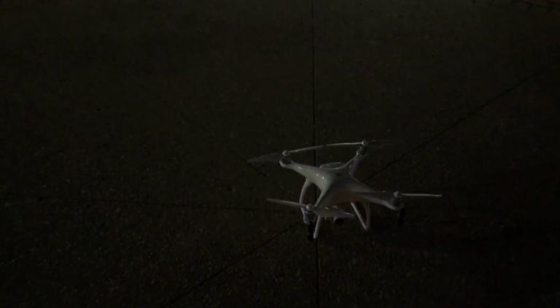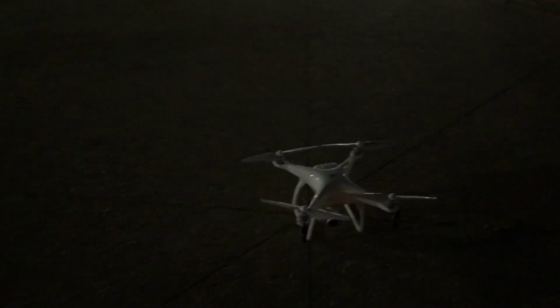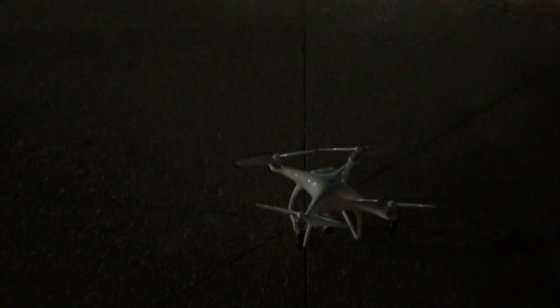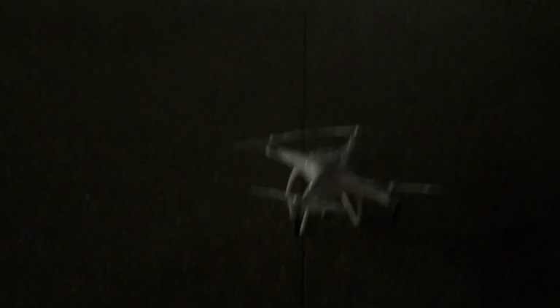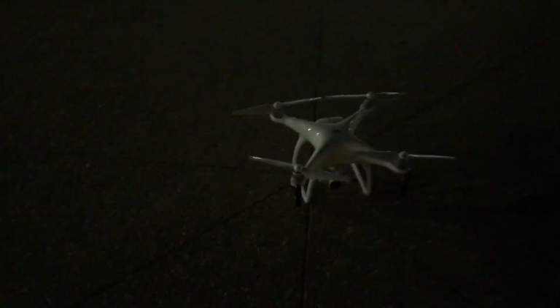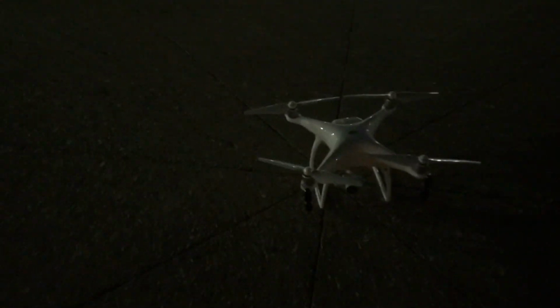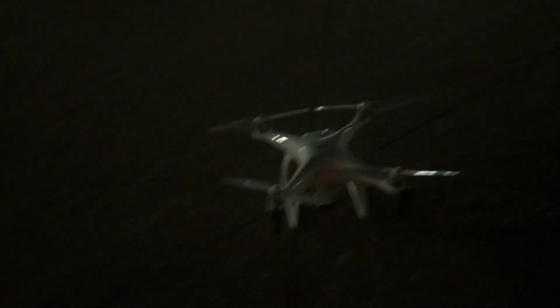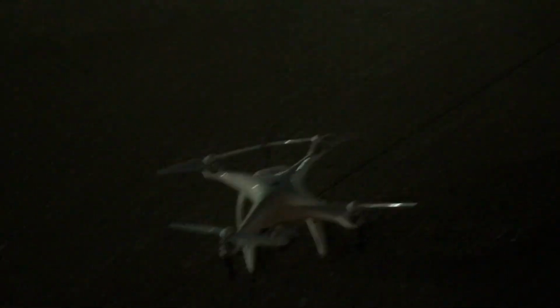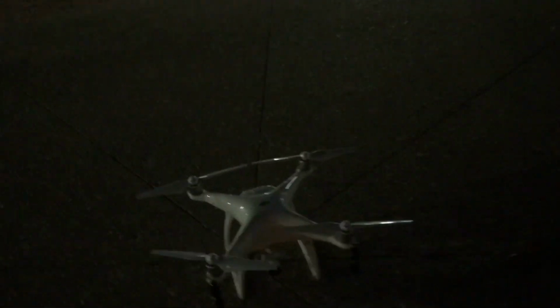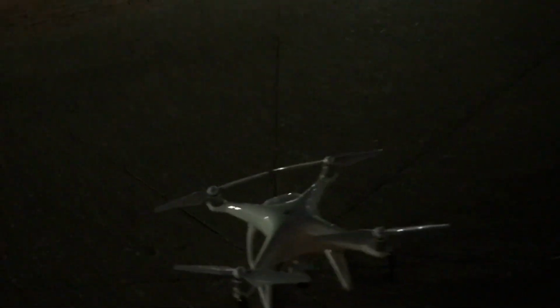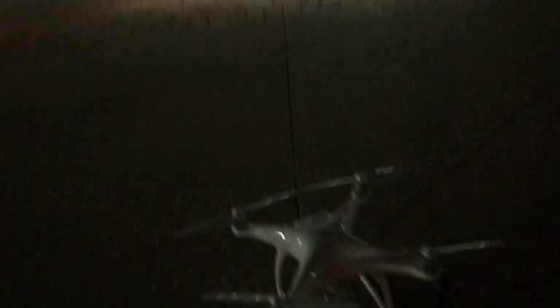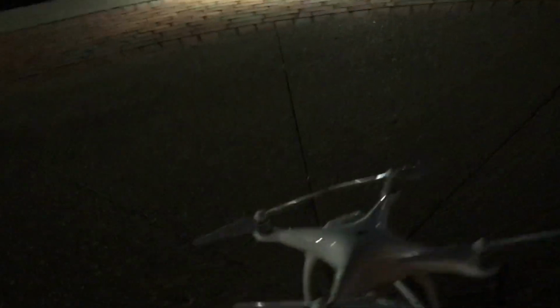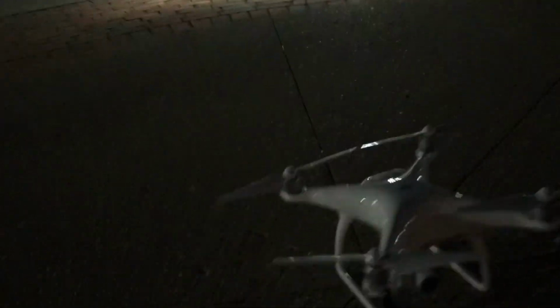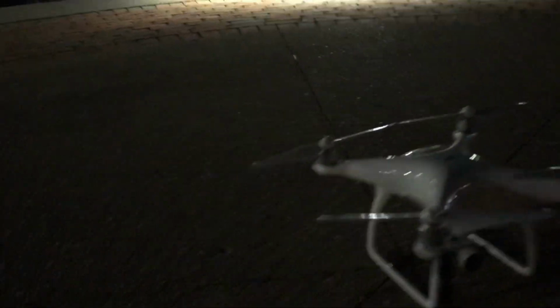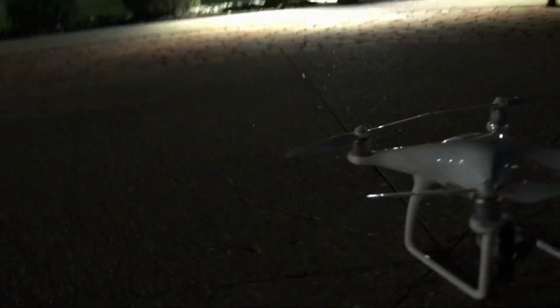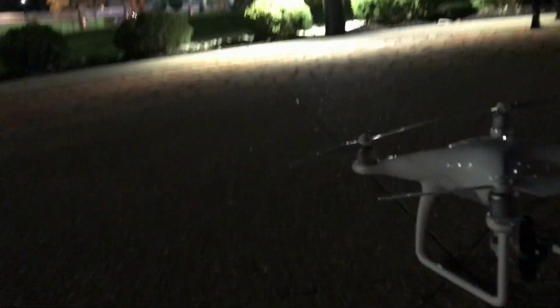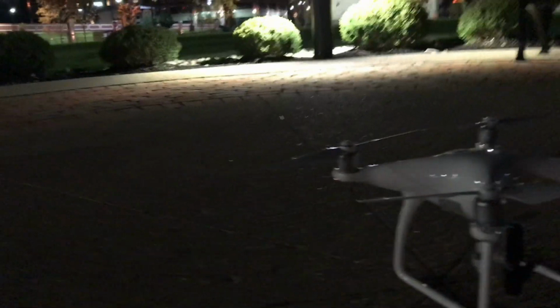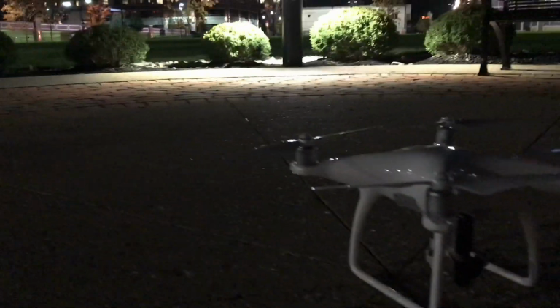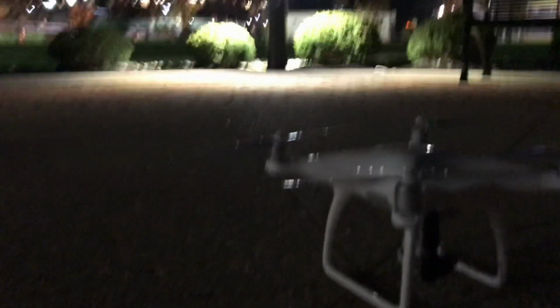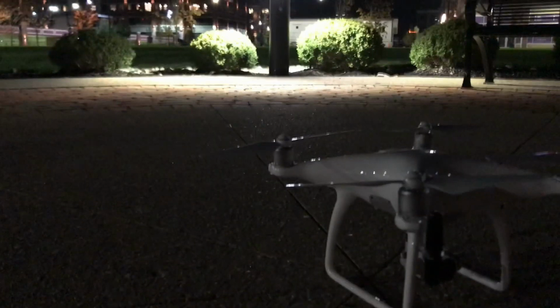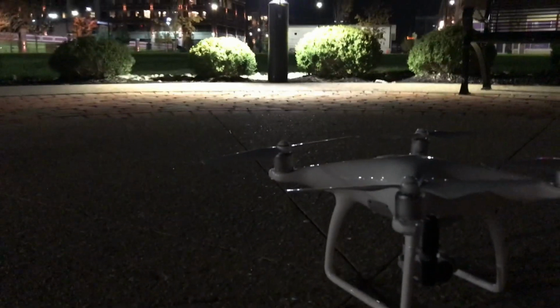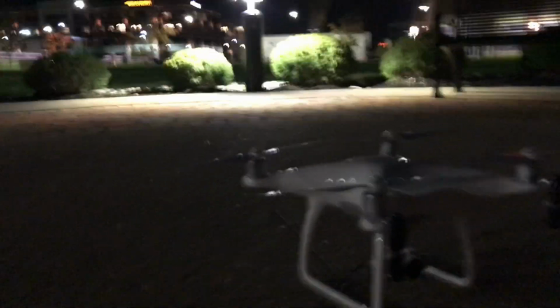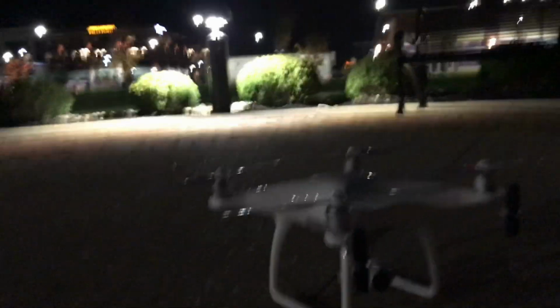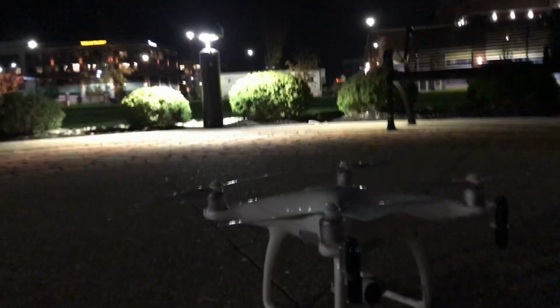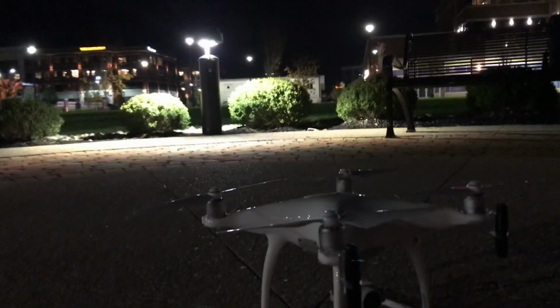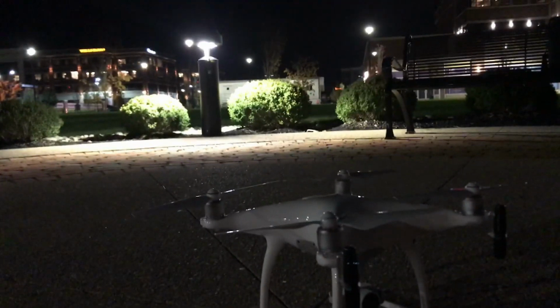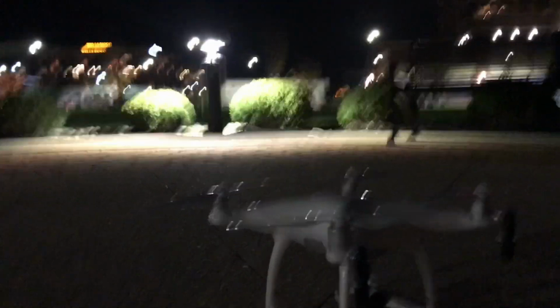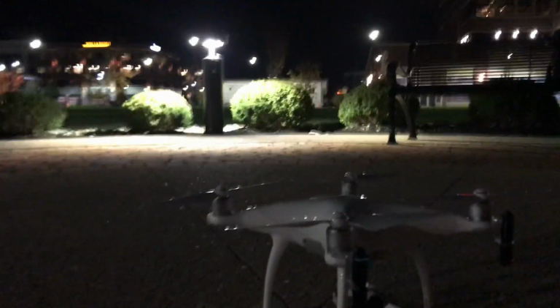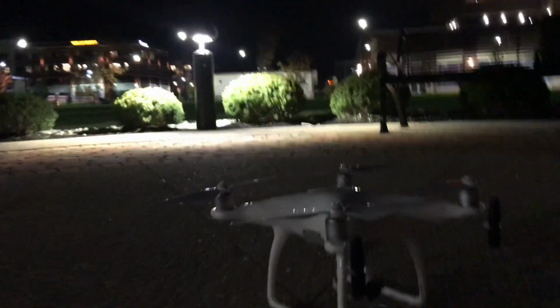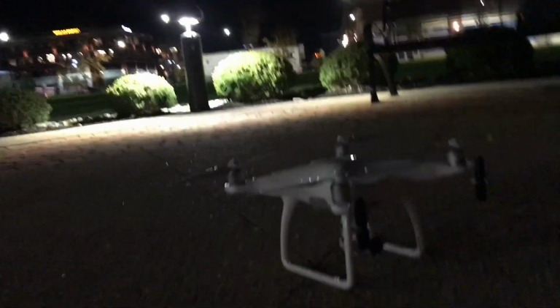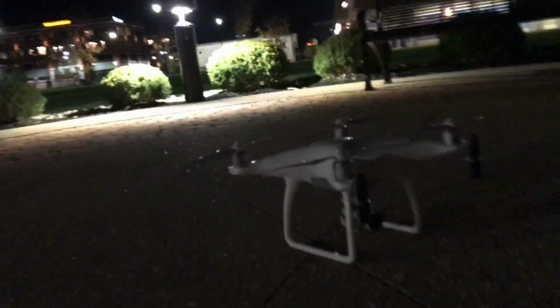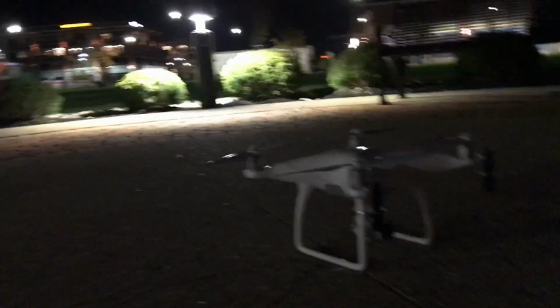Alright, just about got everything set up. Got to turn these lights on real quick. Power up. We'll be ready to take off.